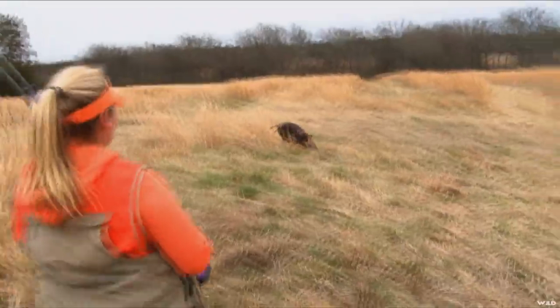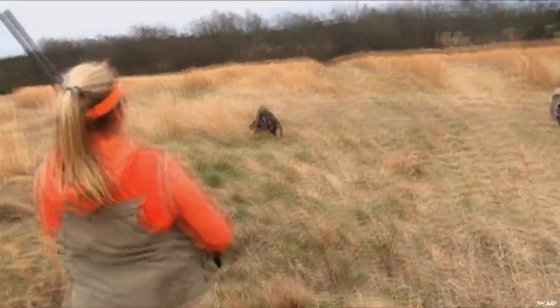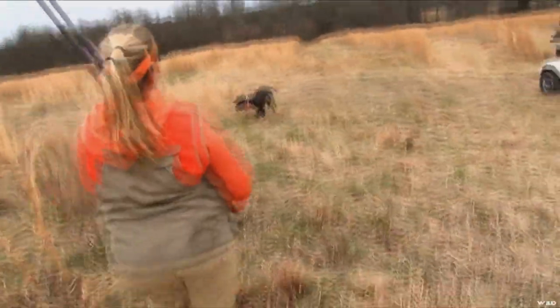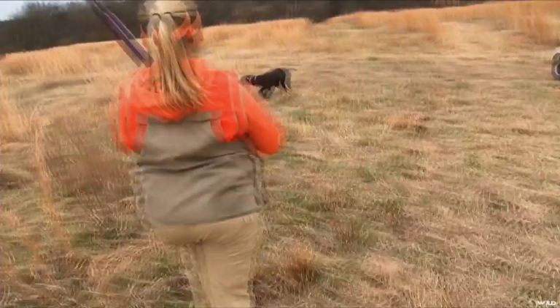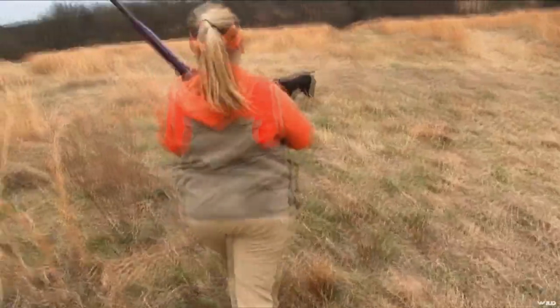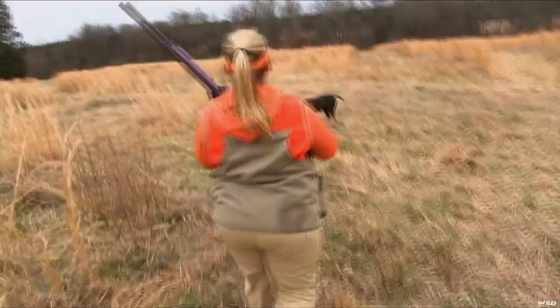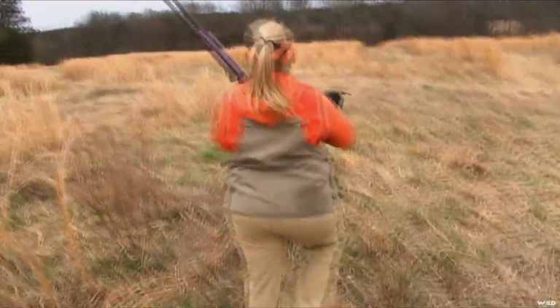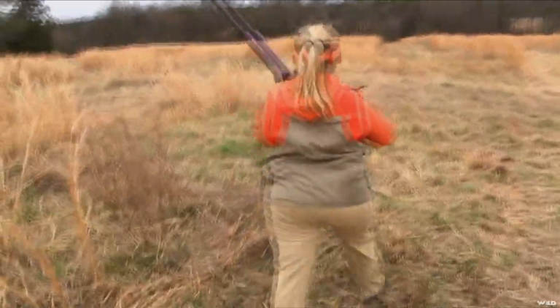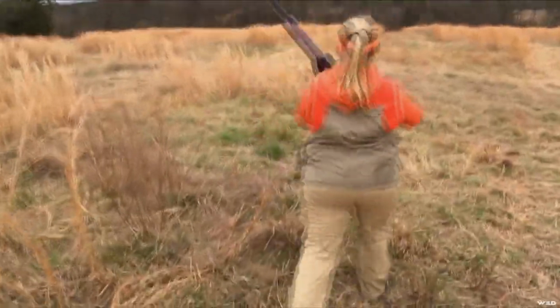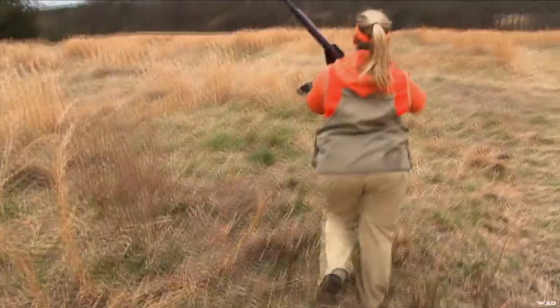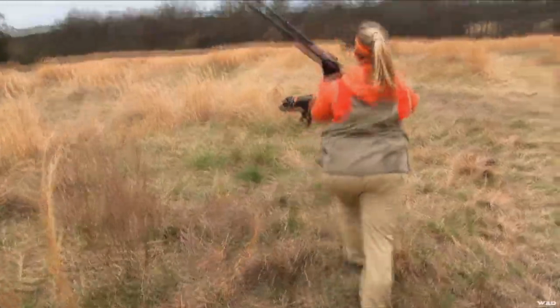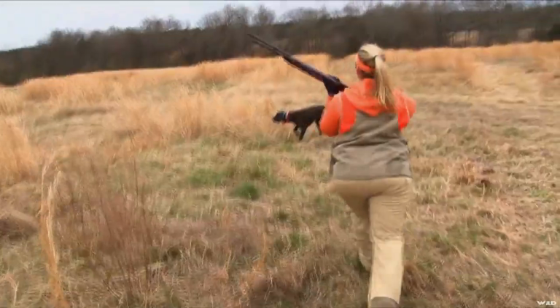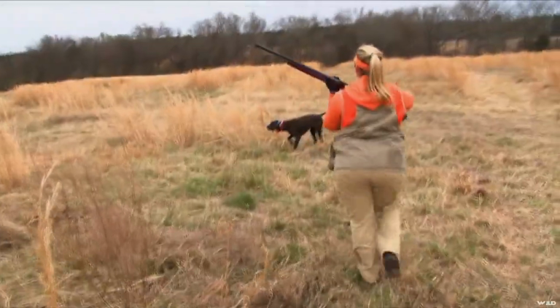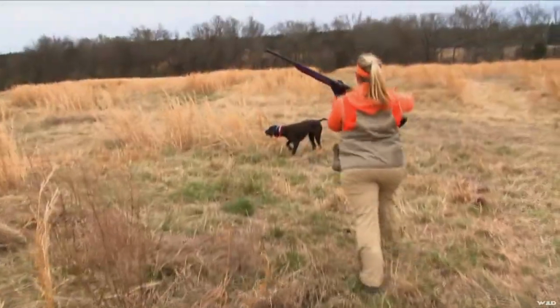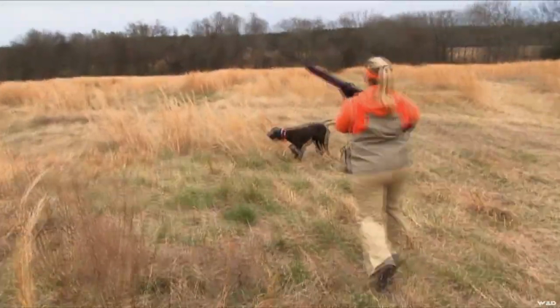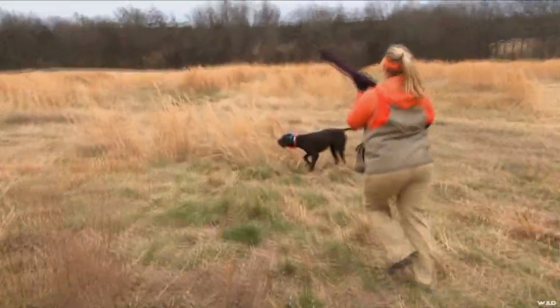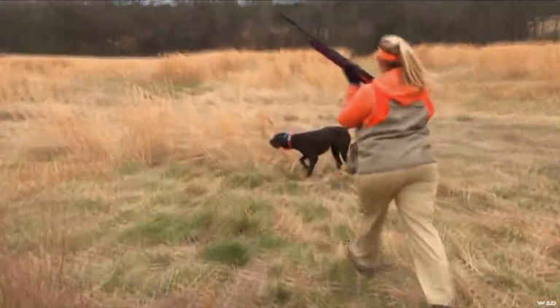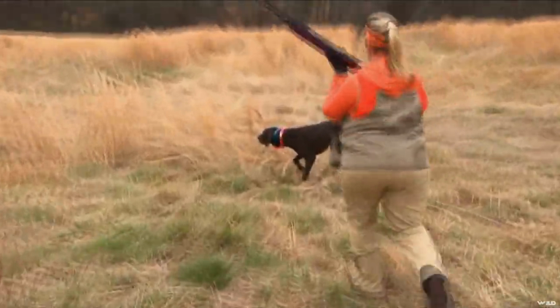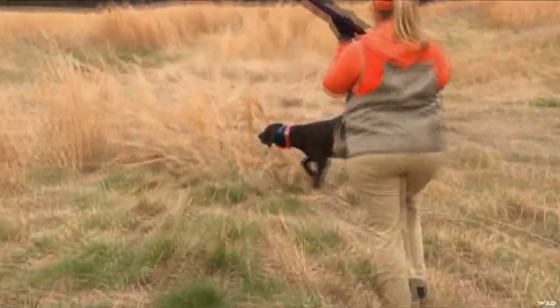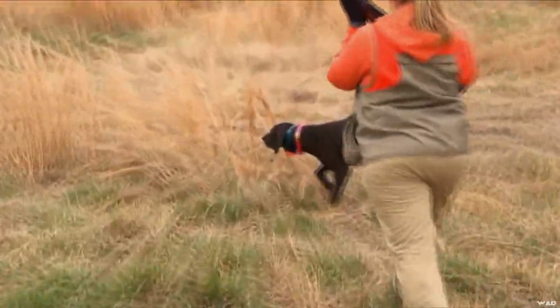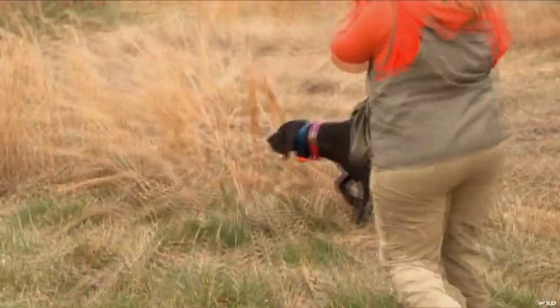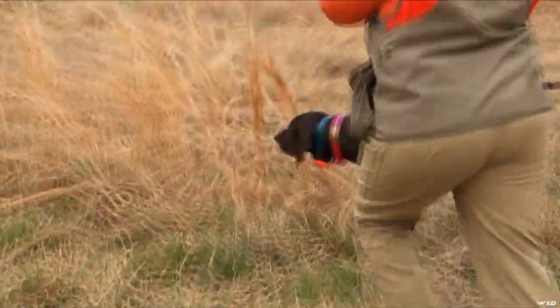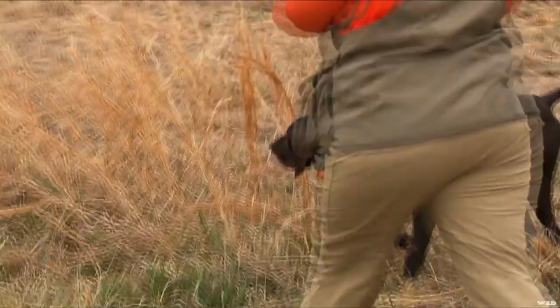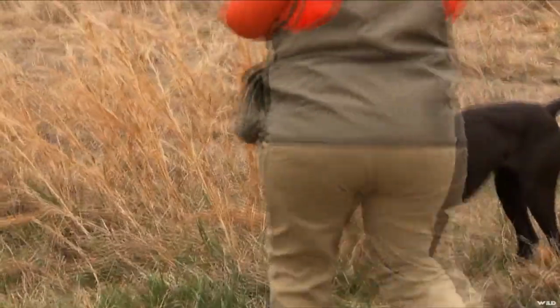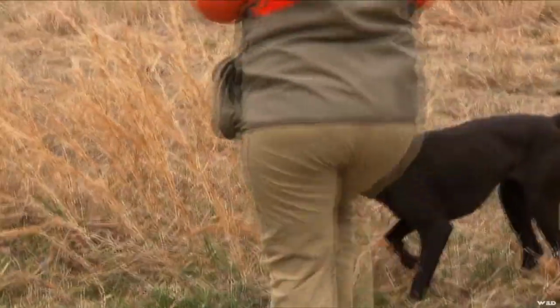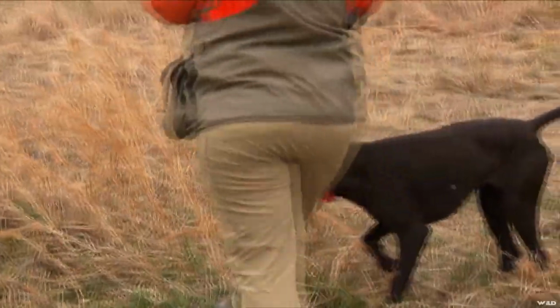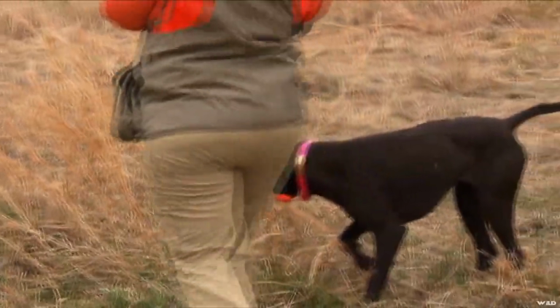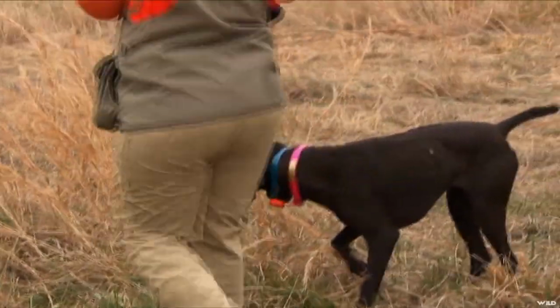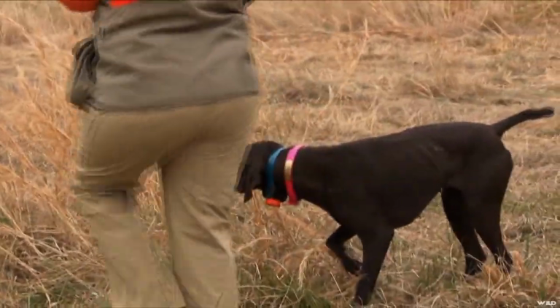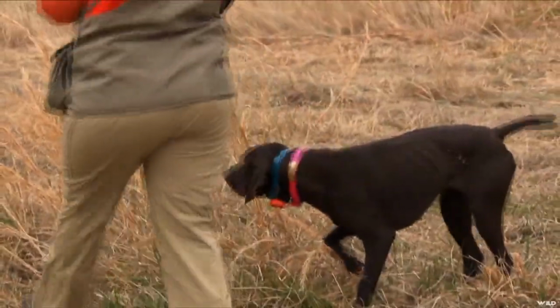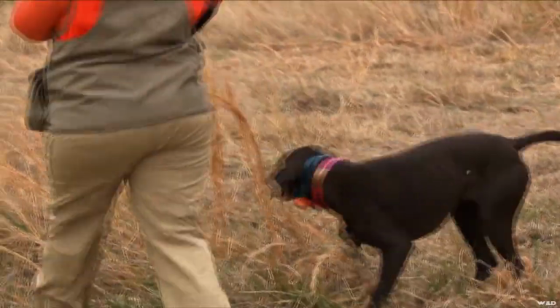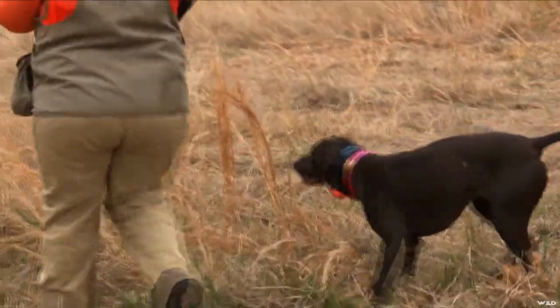During the runs you could see the bond and intensity of both the dogs and their human counterparts.